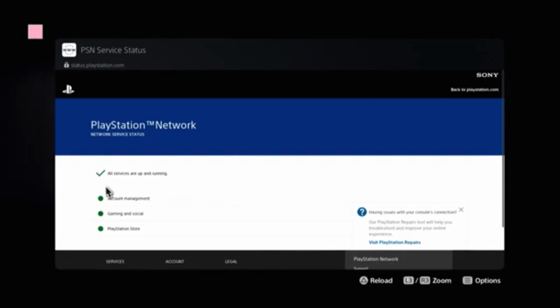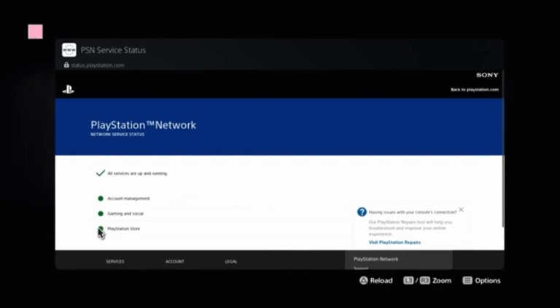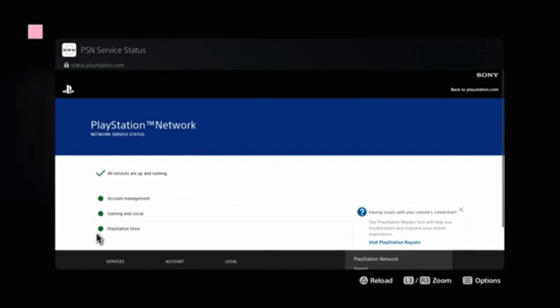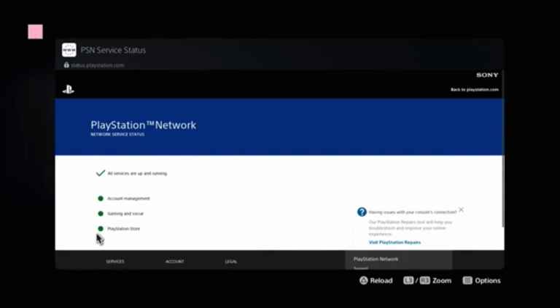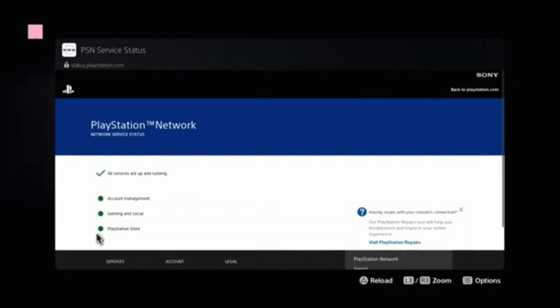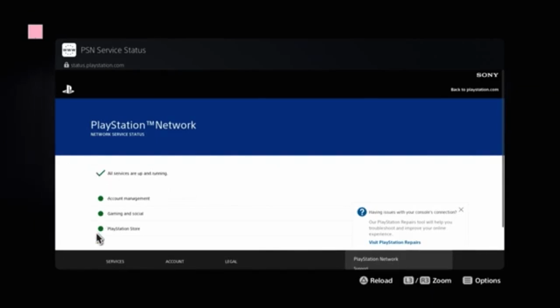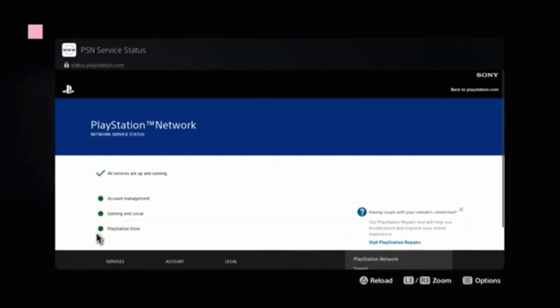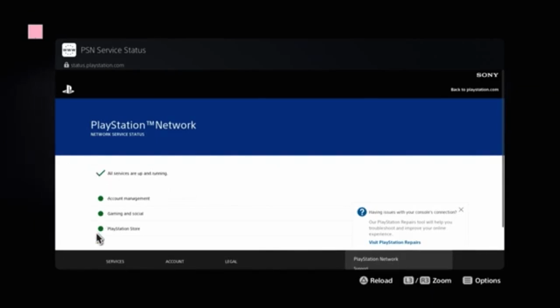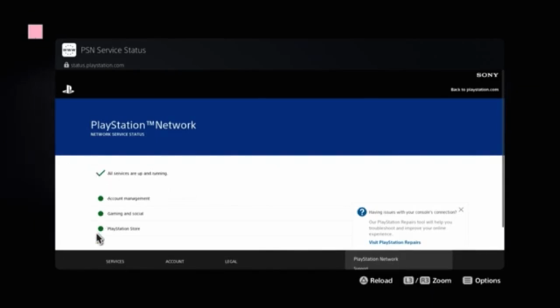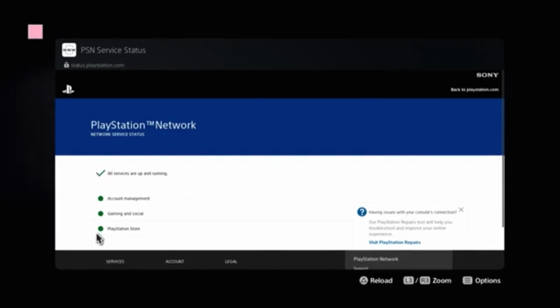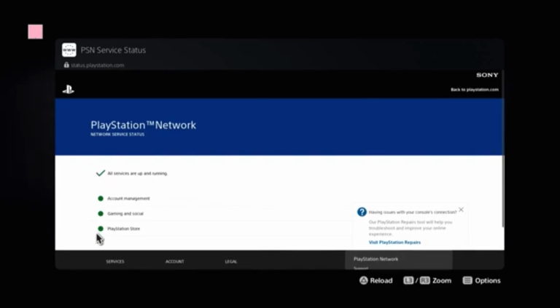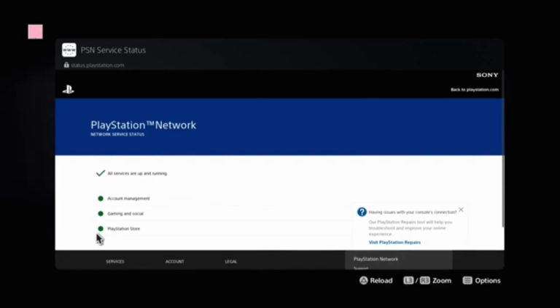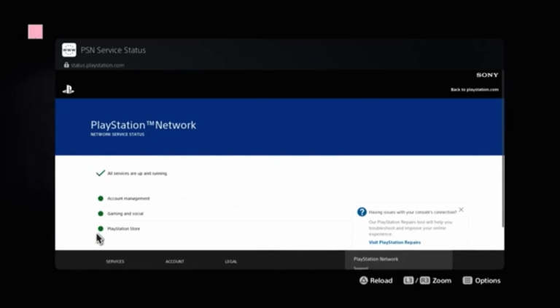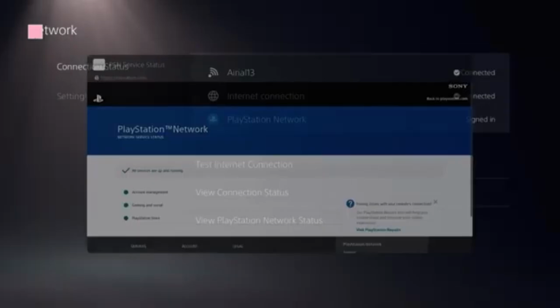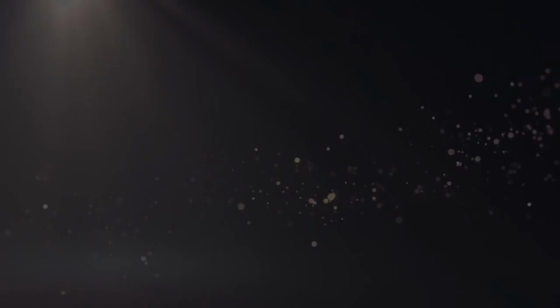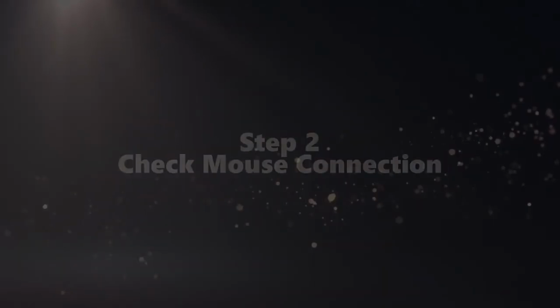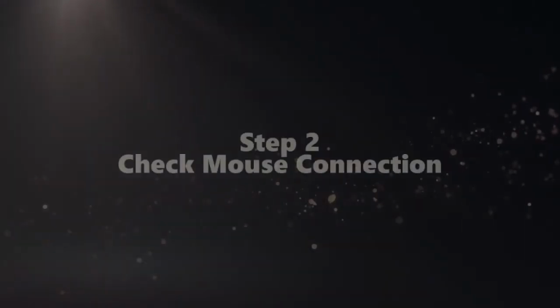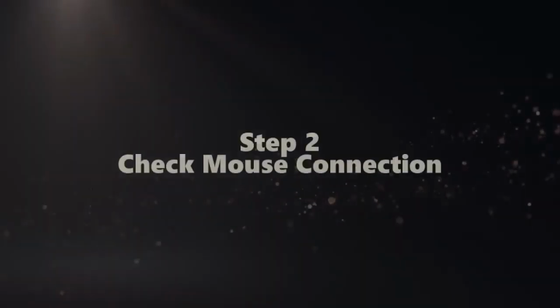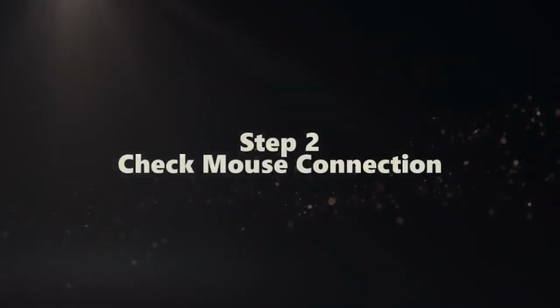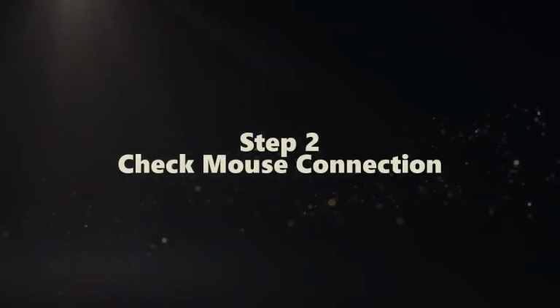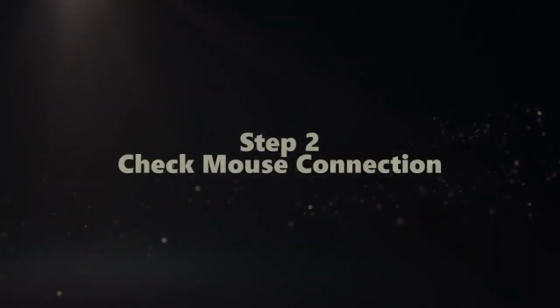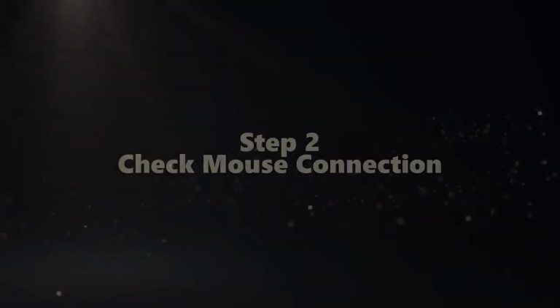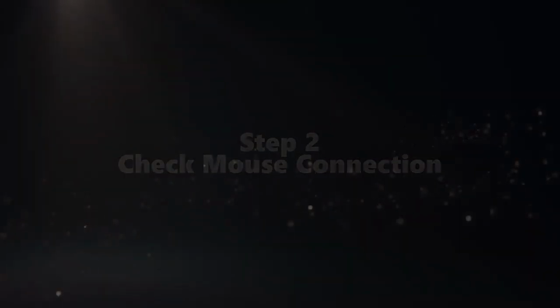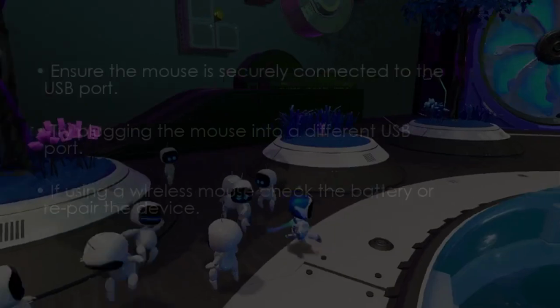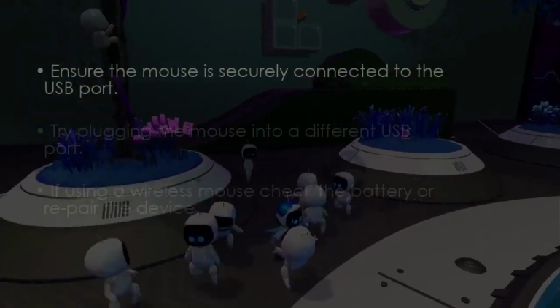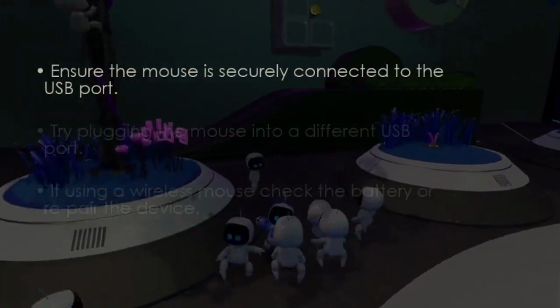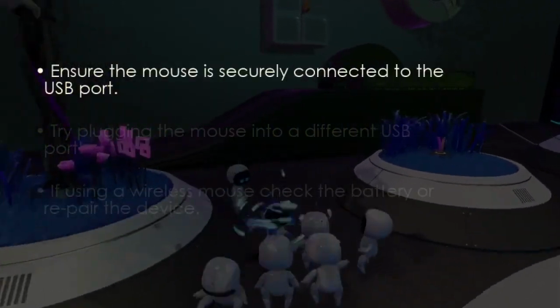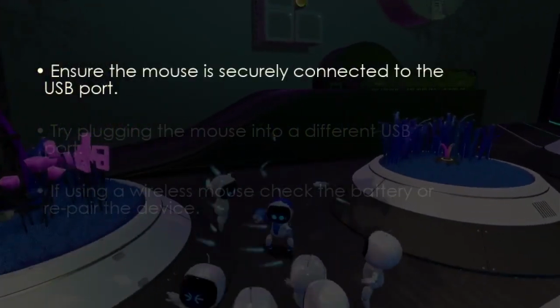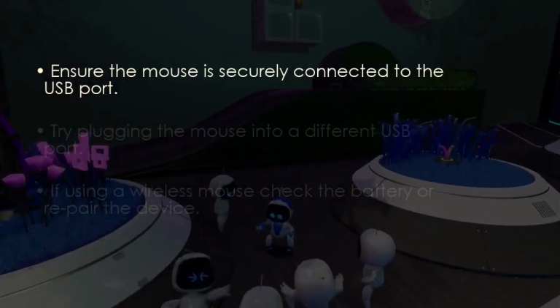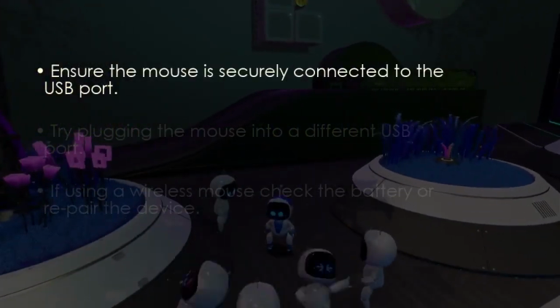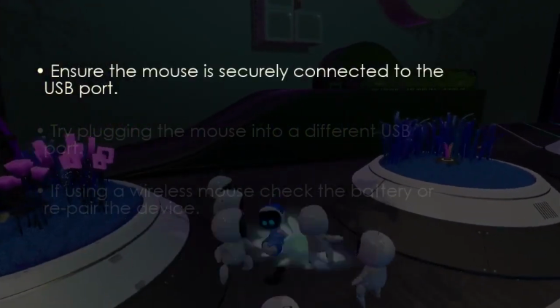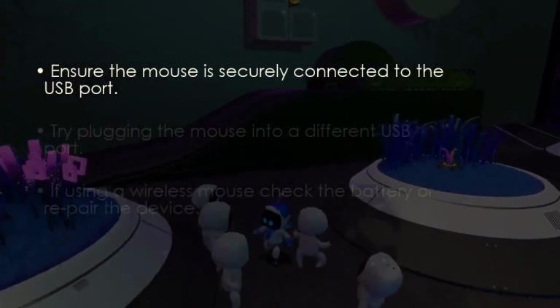Here you'll see a green checkbox, and there's a green dot present in front of PlayStation Store. The next step is to check the mouse connection.